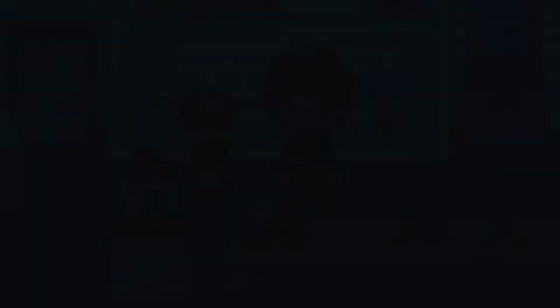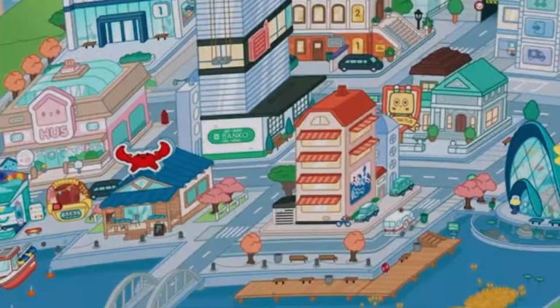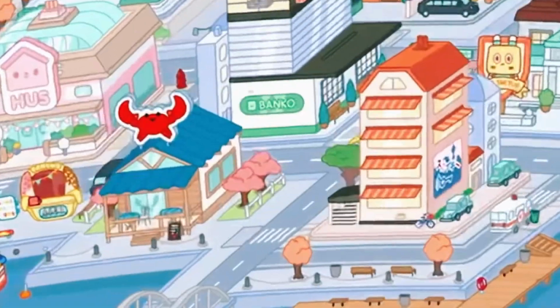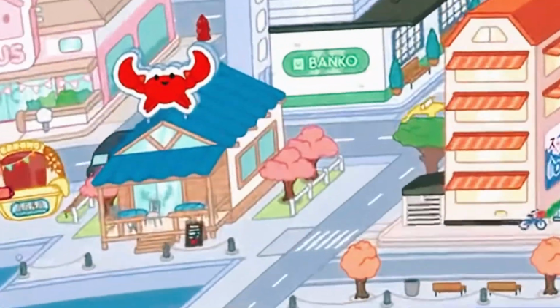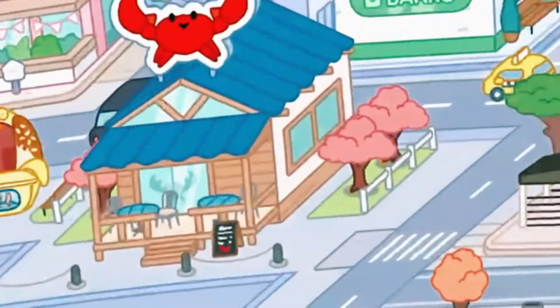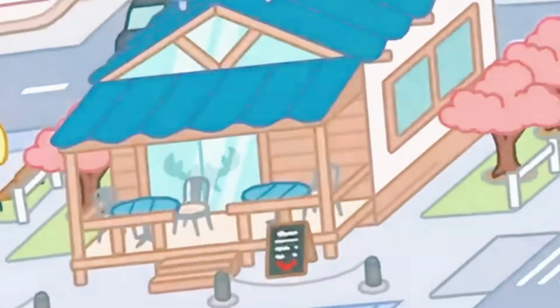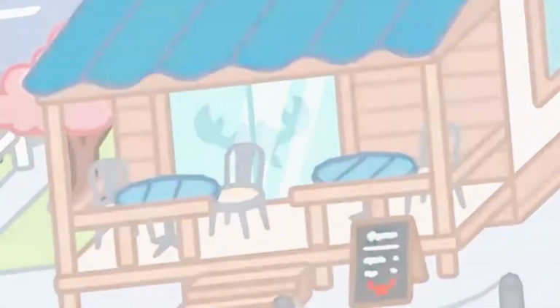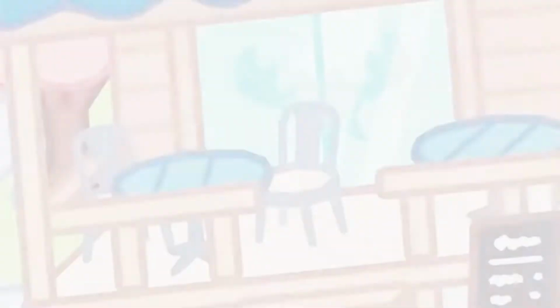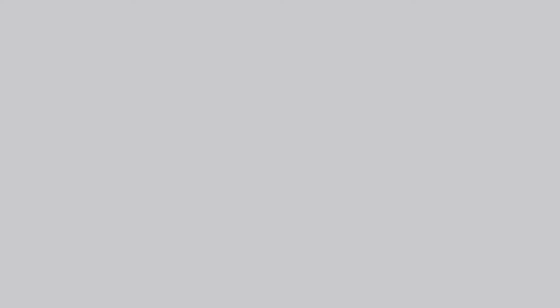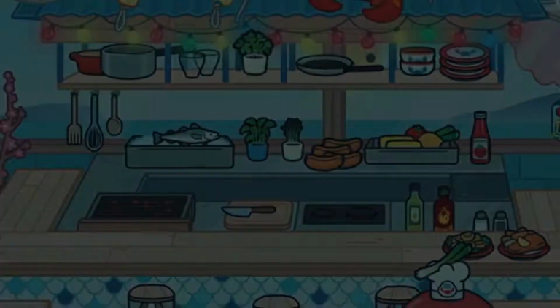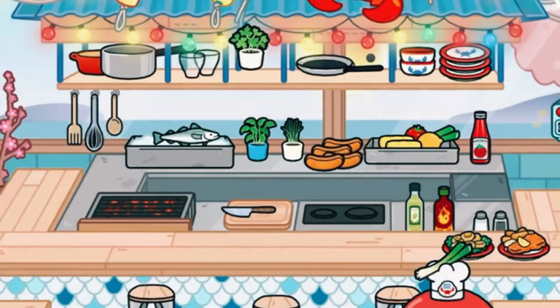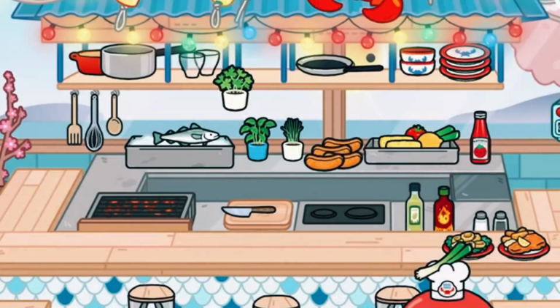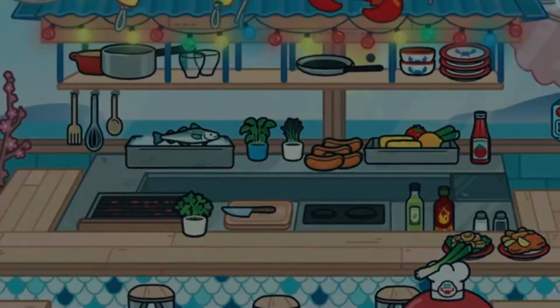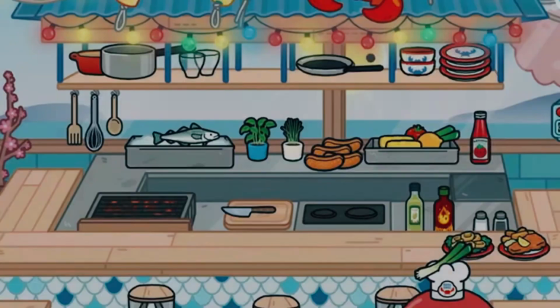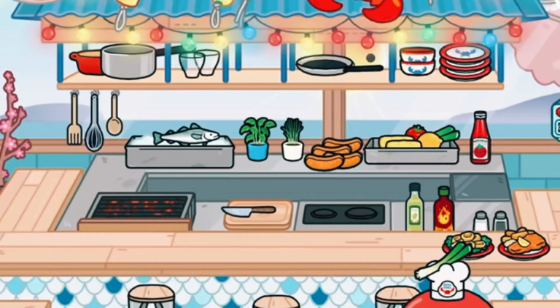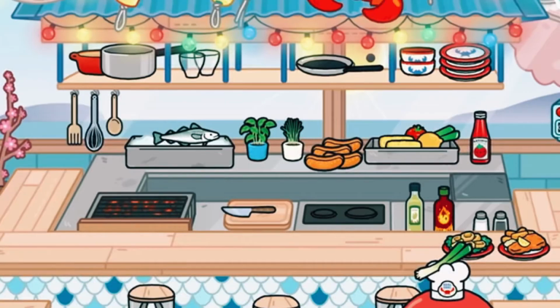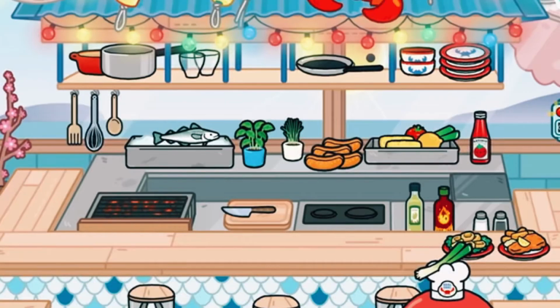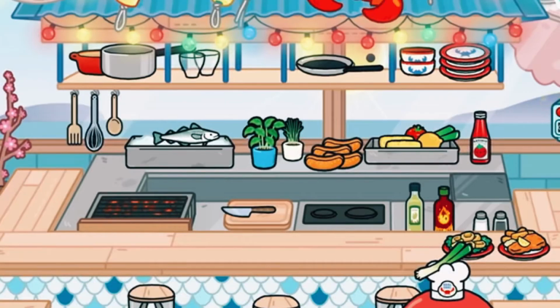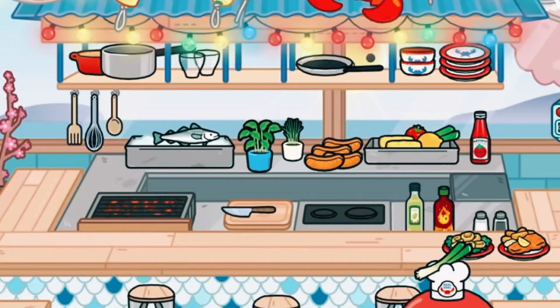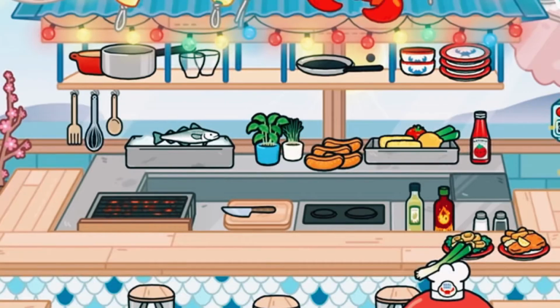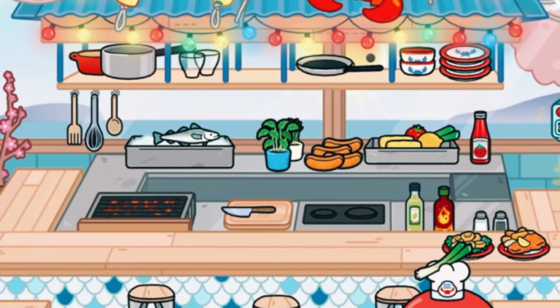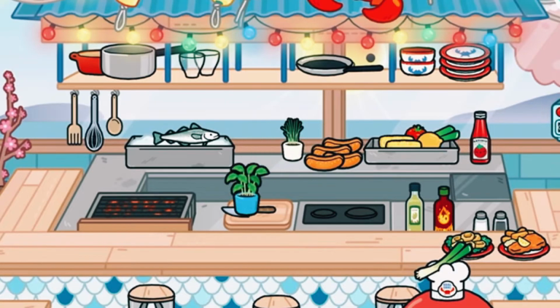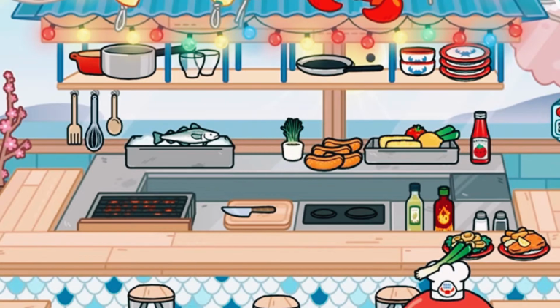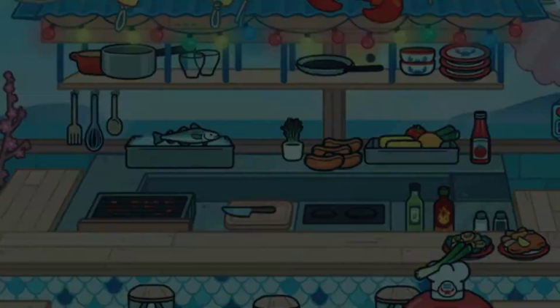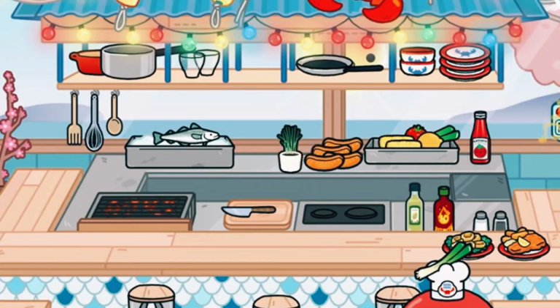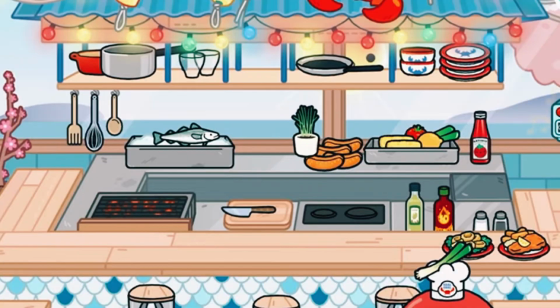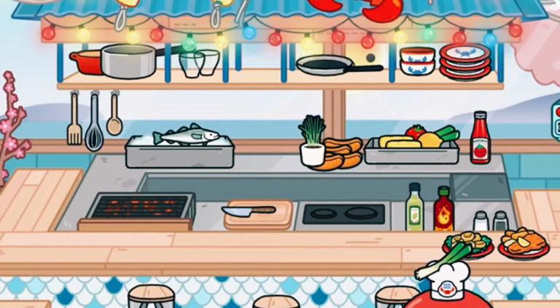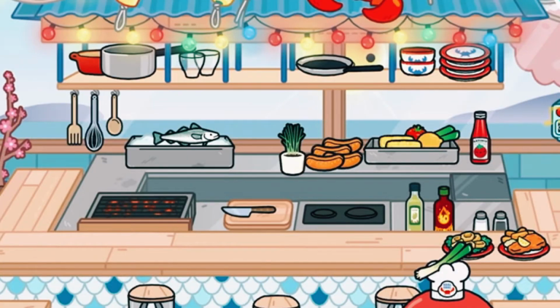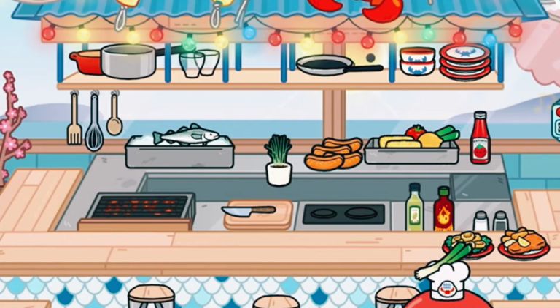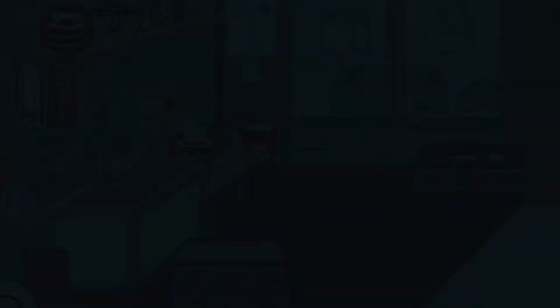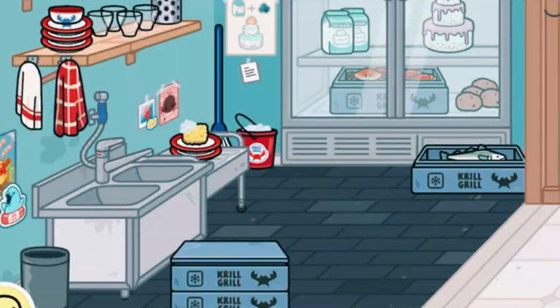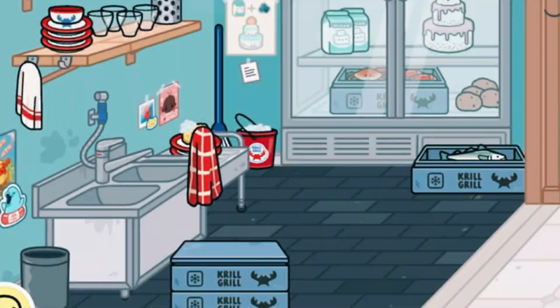Moving along to this seafood place — there's a bunch of plants. Also, I recommend the hot springs for spa stuff.